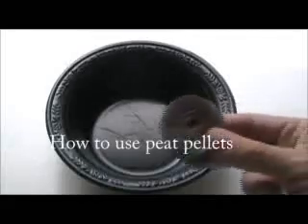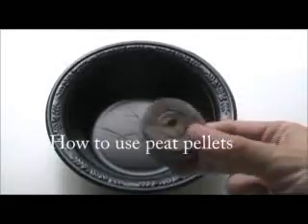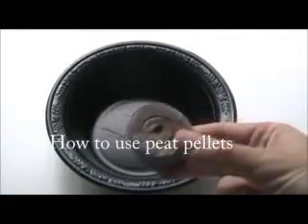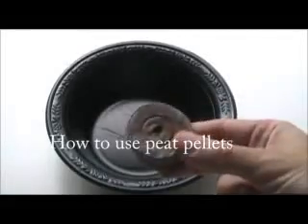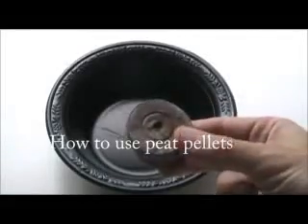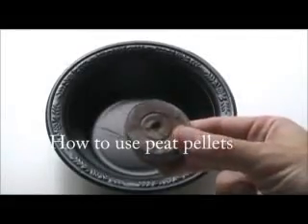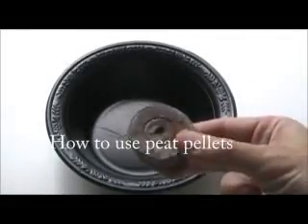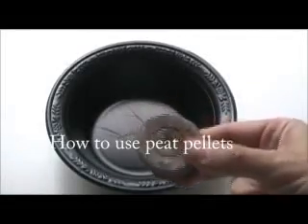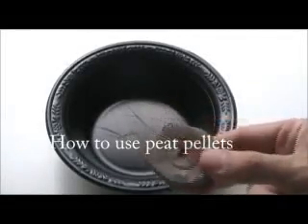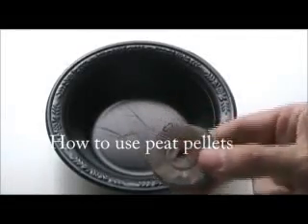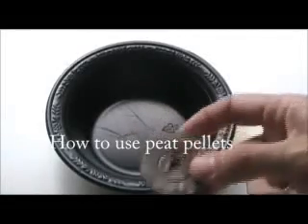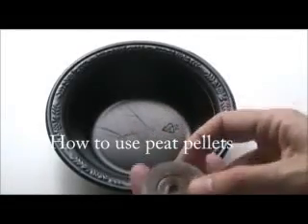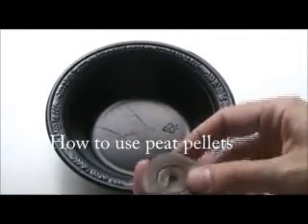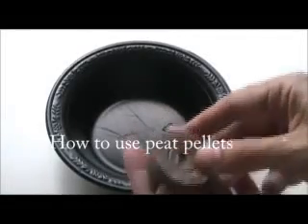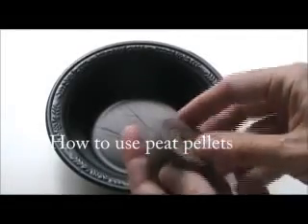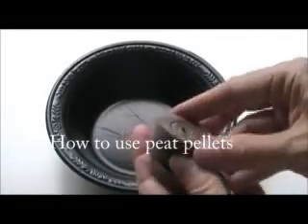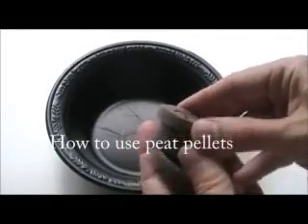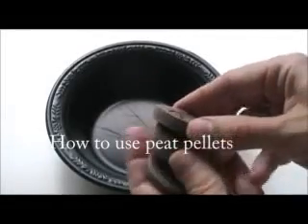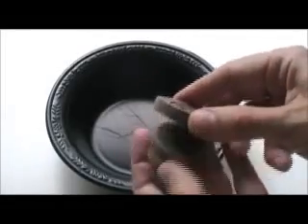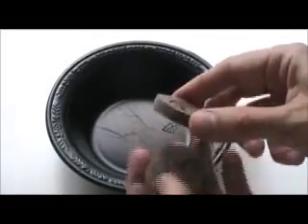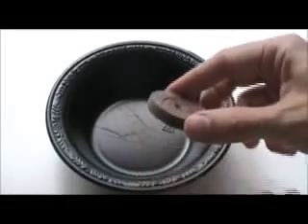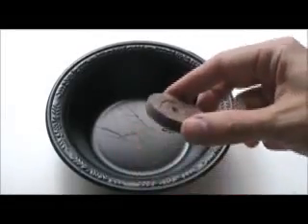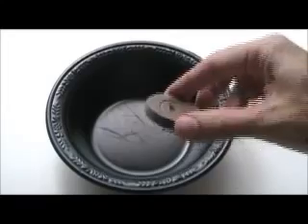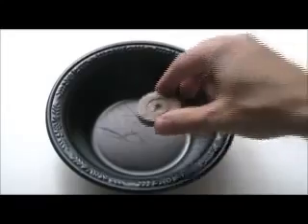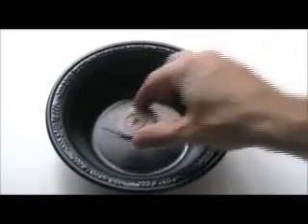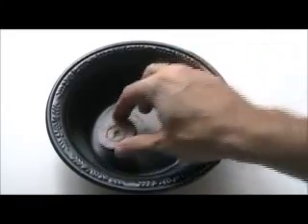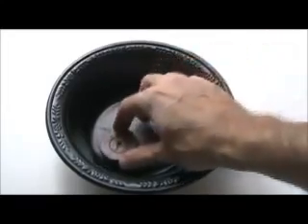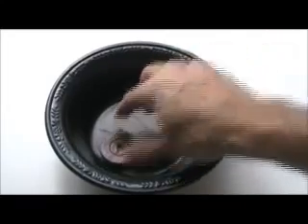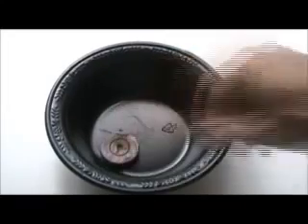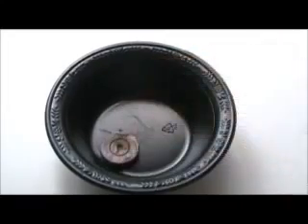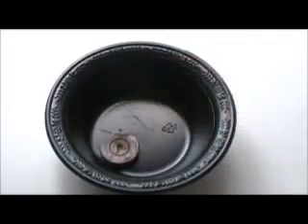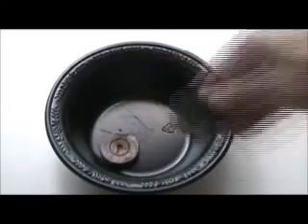Peat pellets are a small disk of compressed peat. They can be useful when starting seeds indoors.